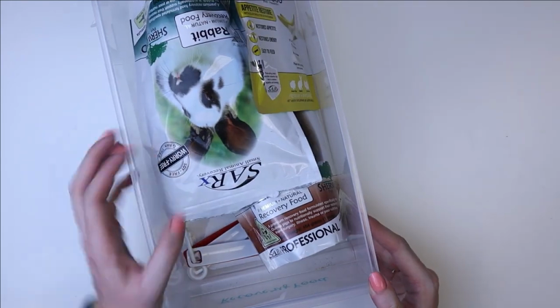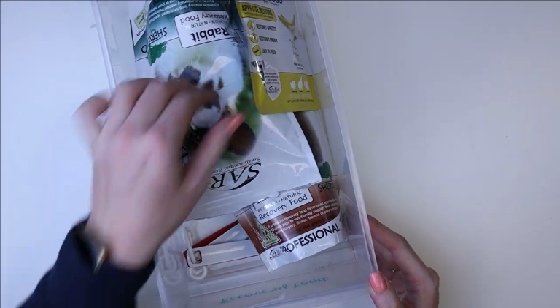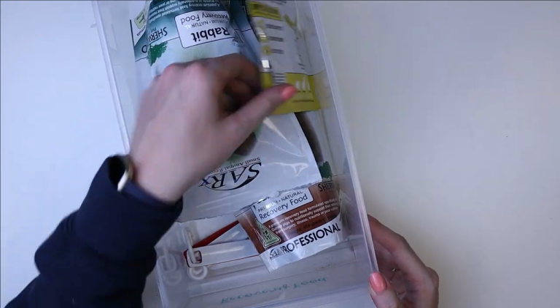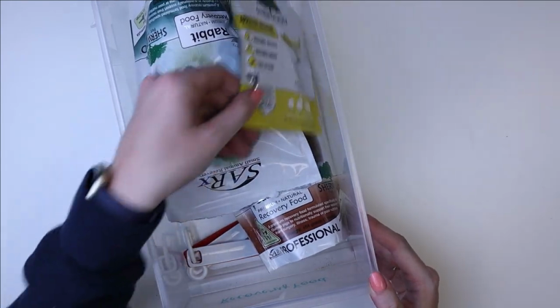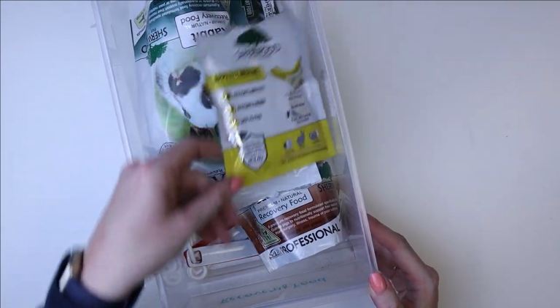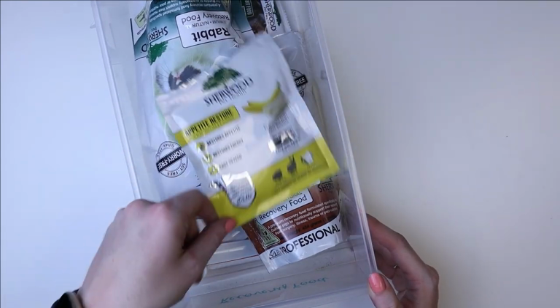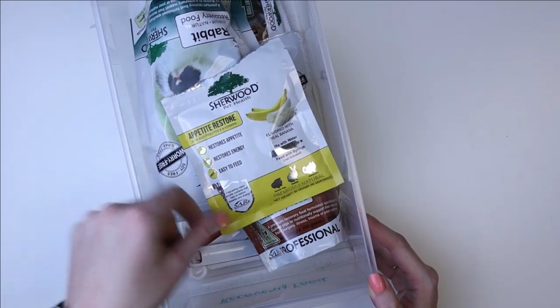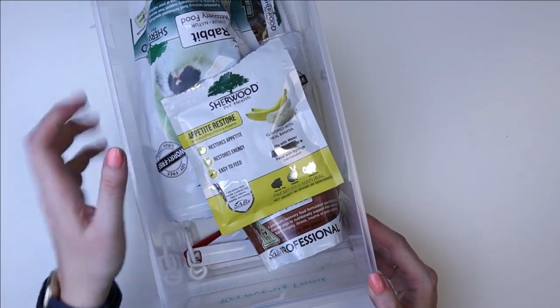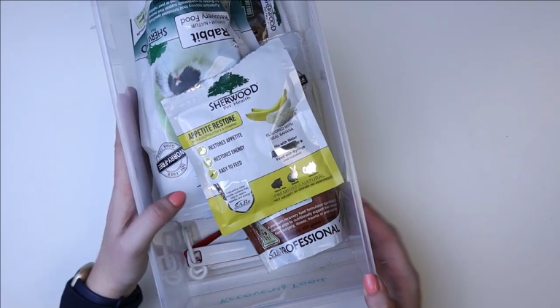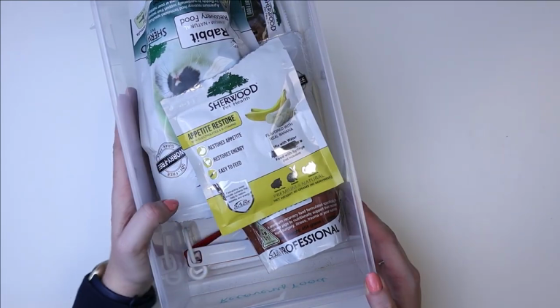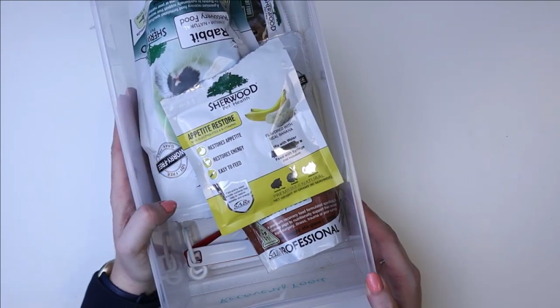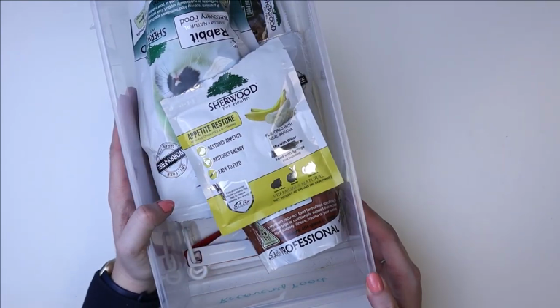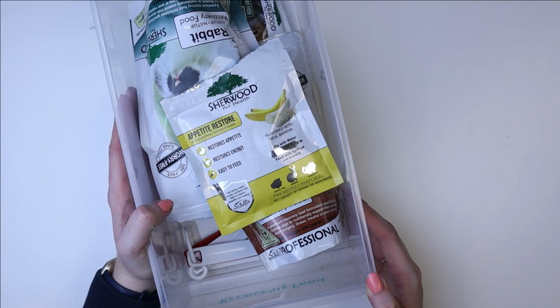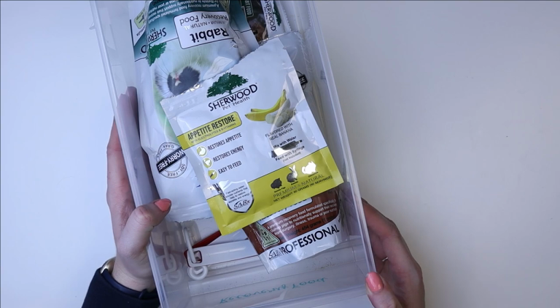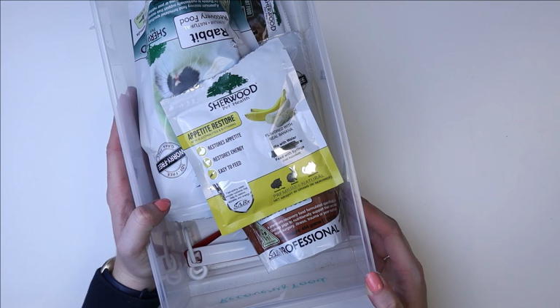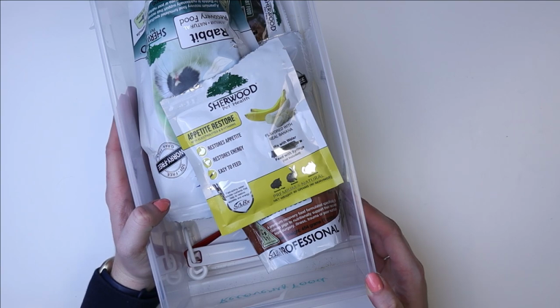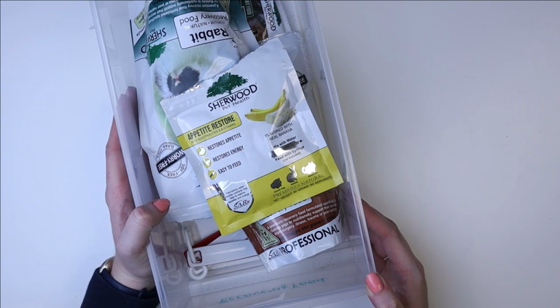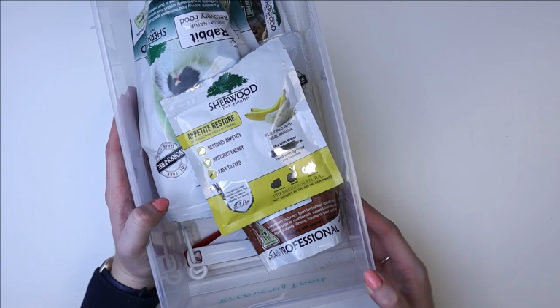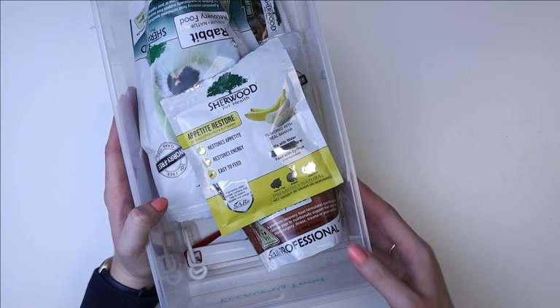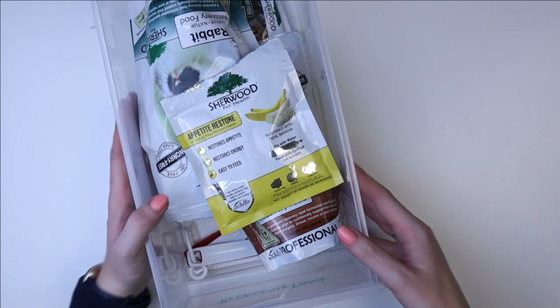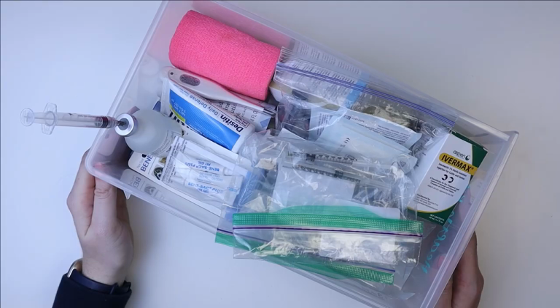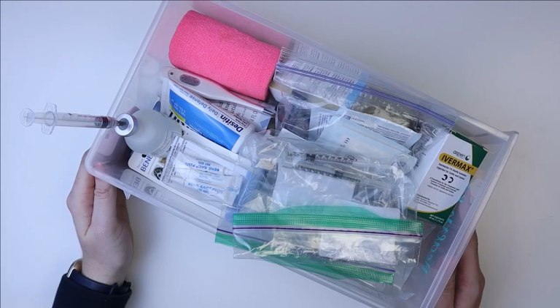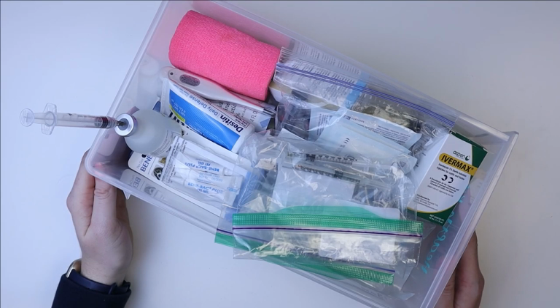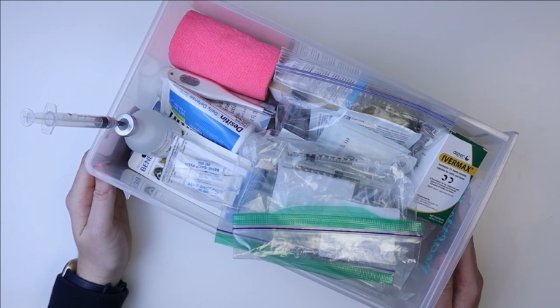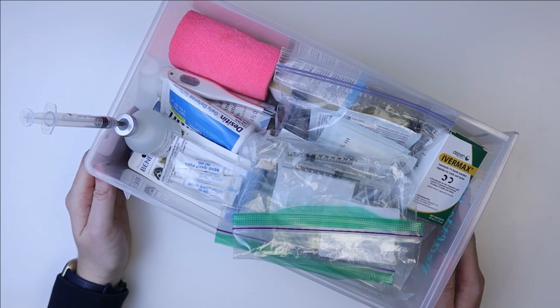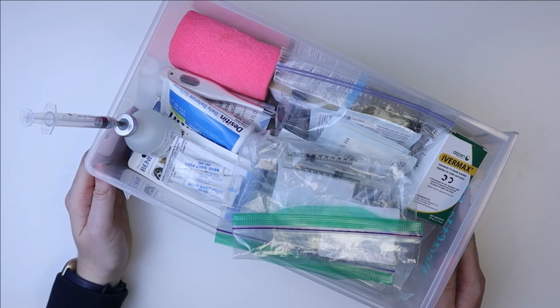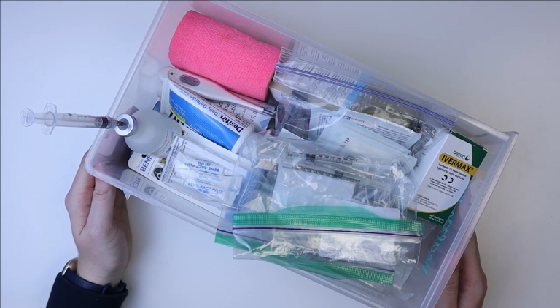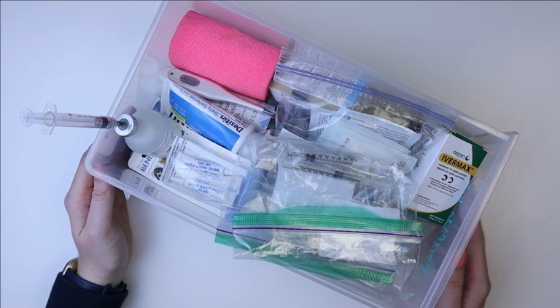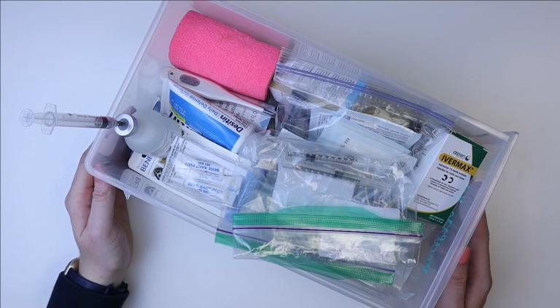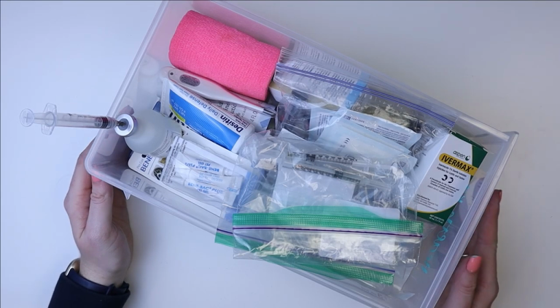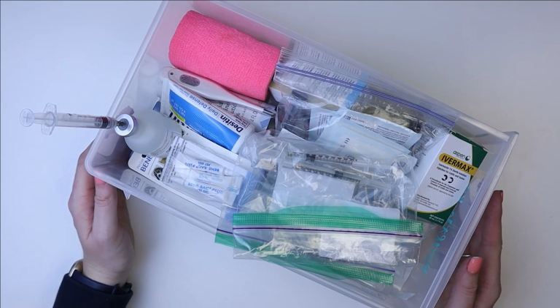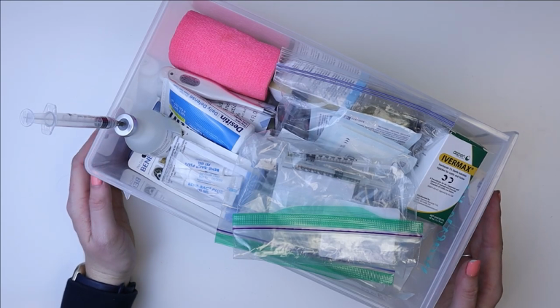That is everything I keep in our recovery food drawer. So that is drawer number one, and we will get into the actual medical kit now. Next up, we have our medical kit drawer.